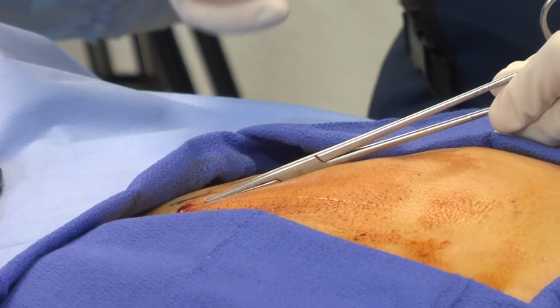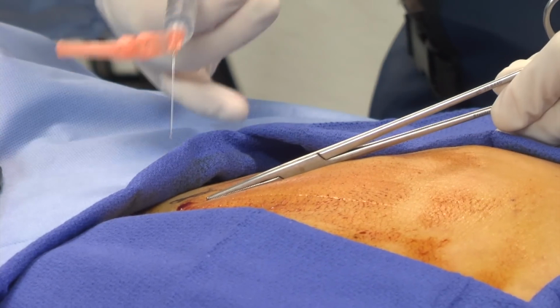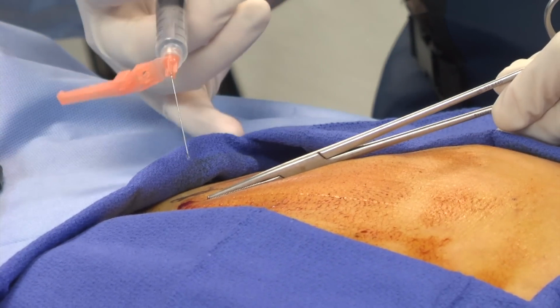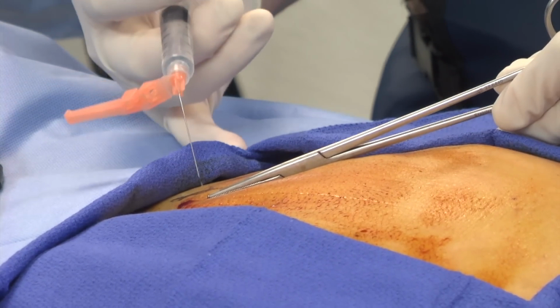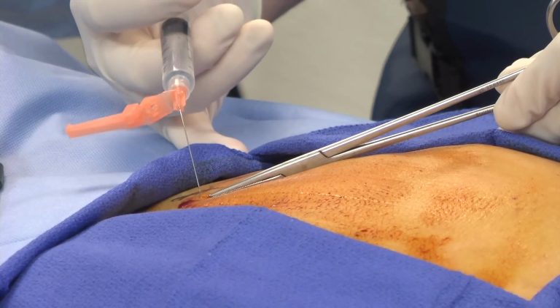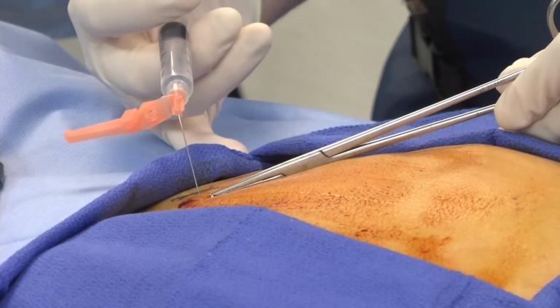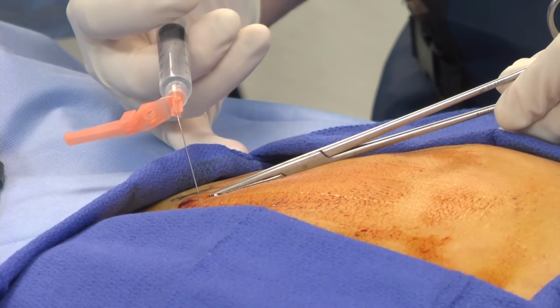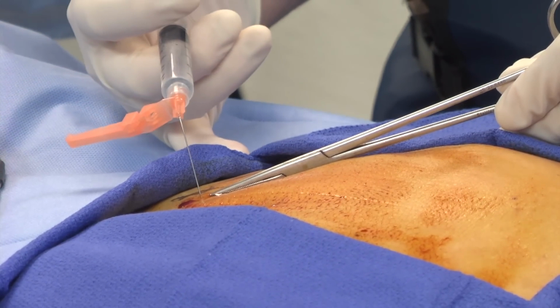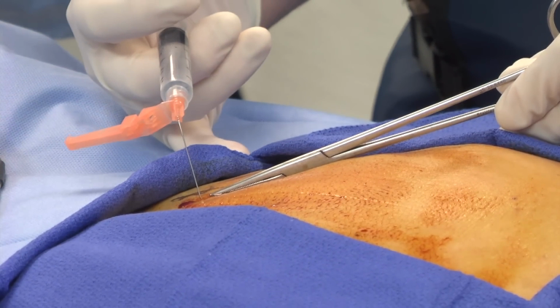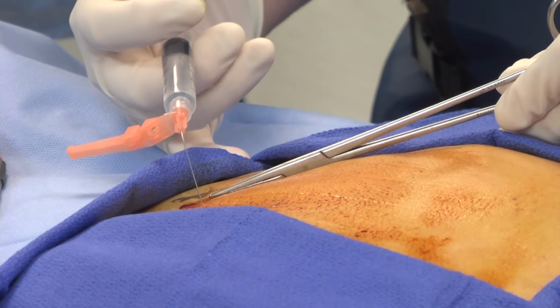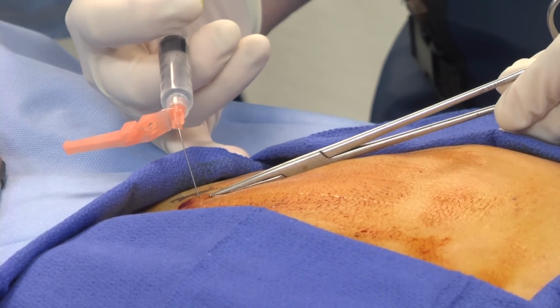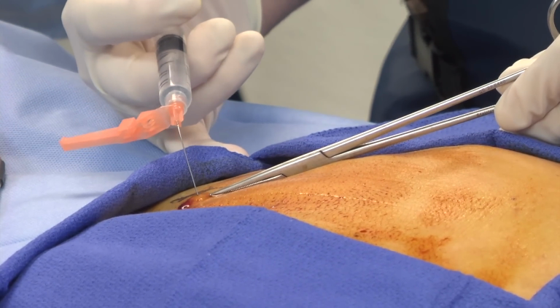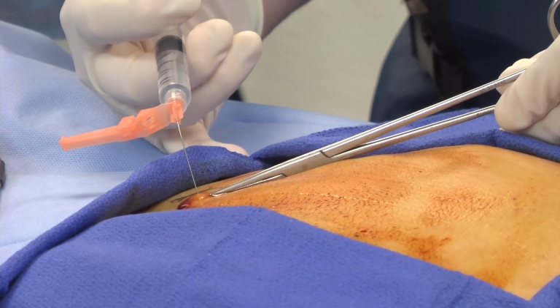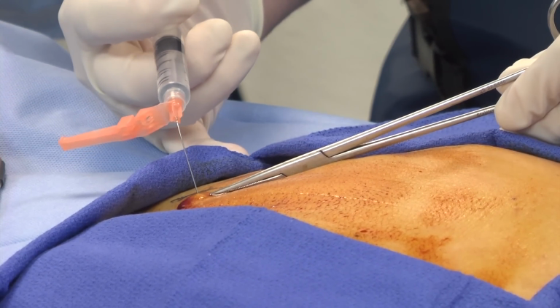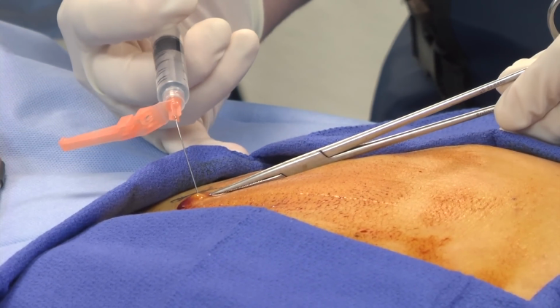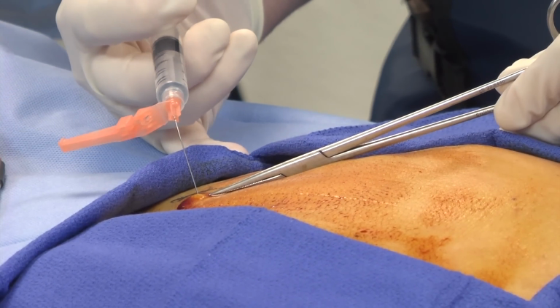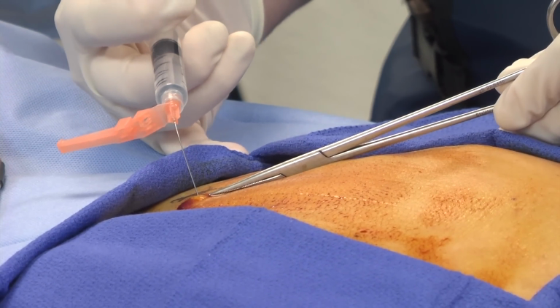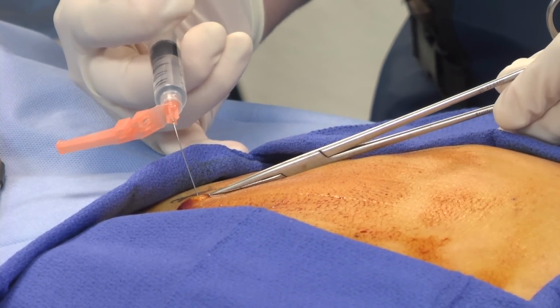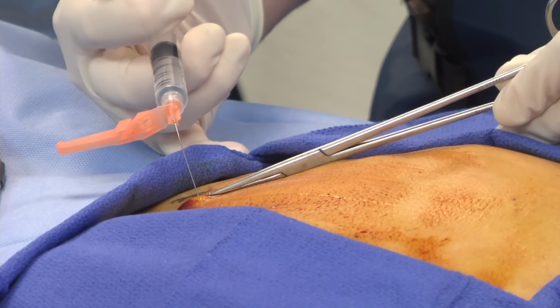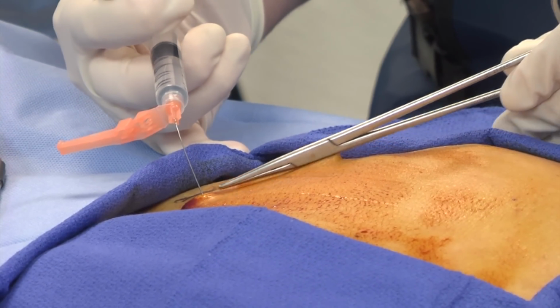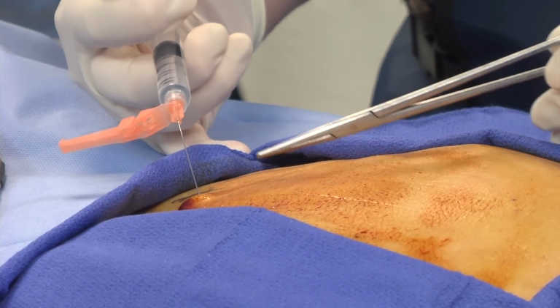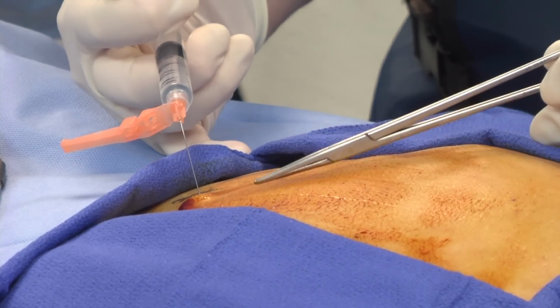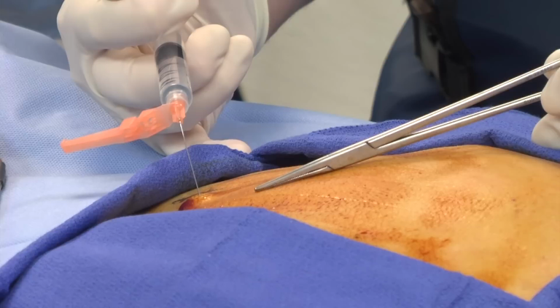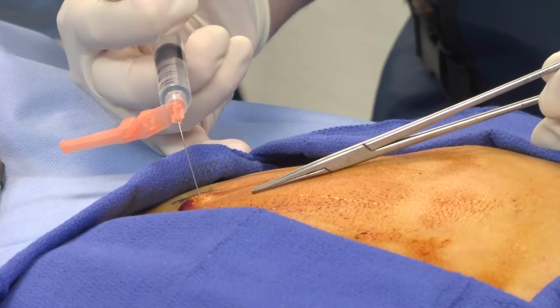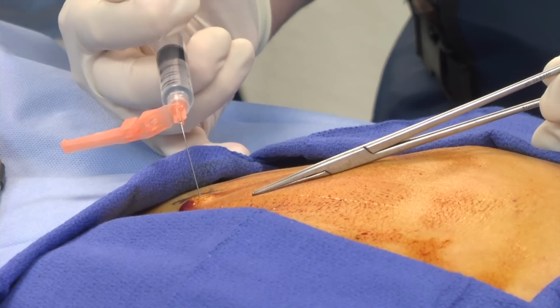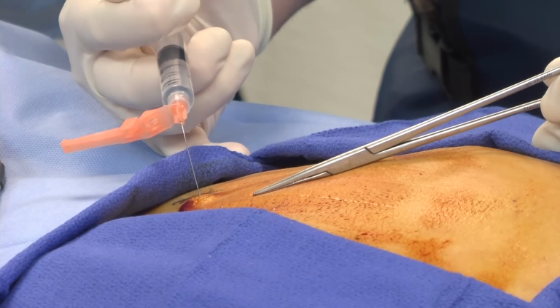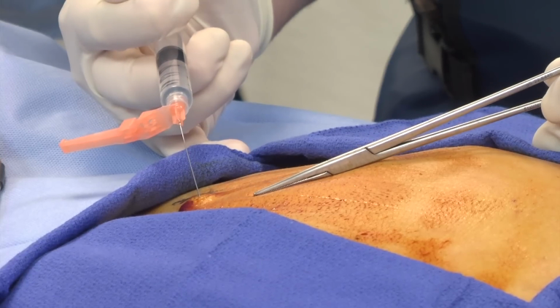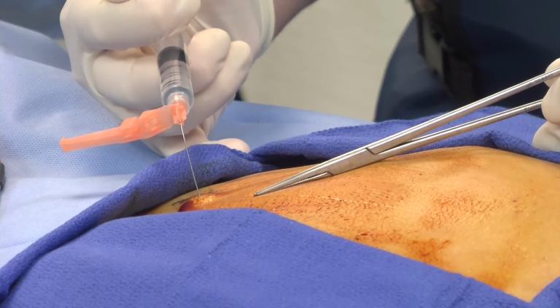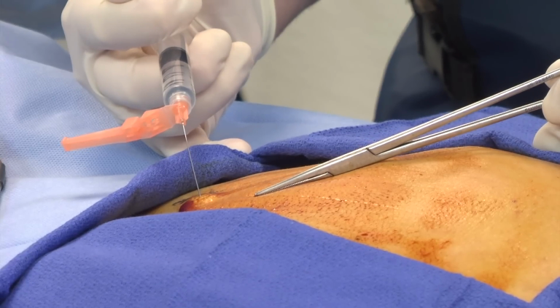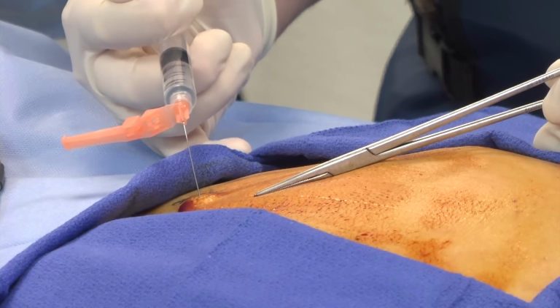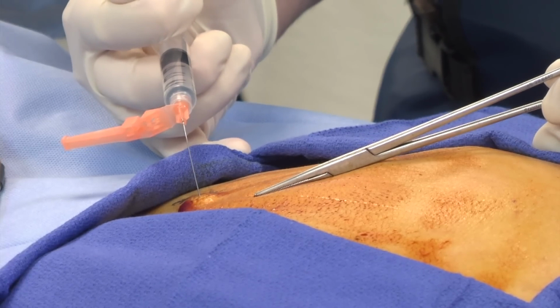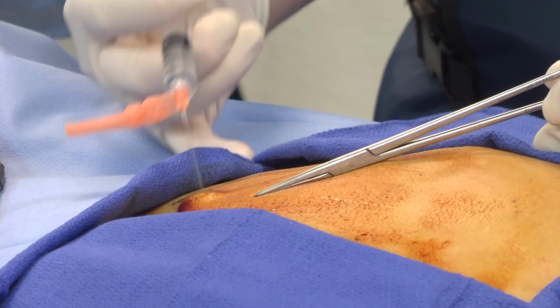Before the procedure begins, your physician starts by cleaning the skin over the injection site and injecting a local anesthetic to numb the area.